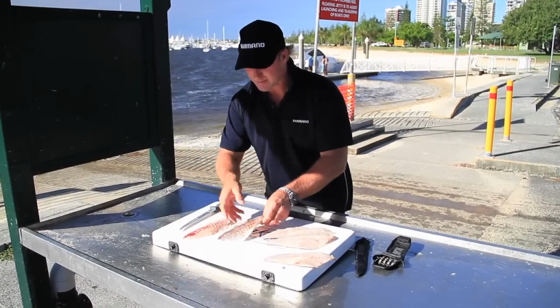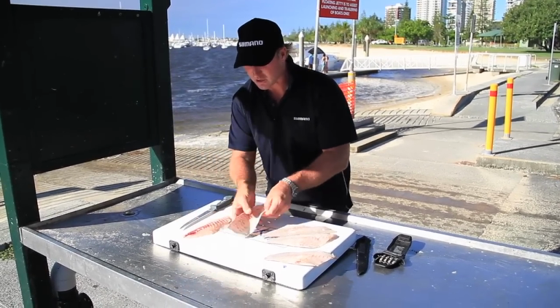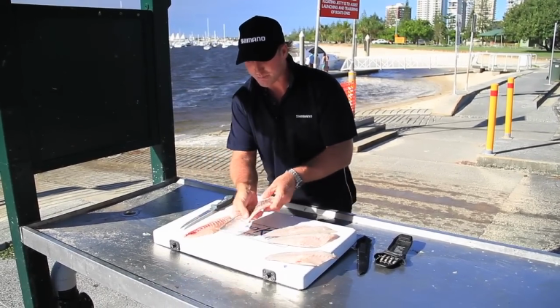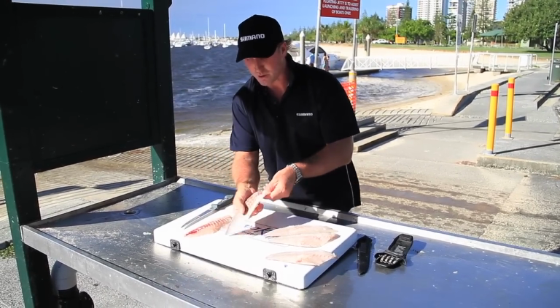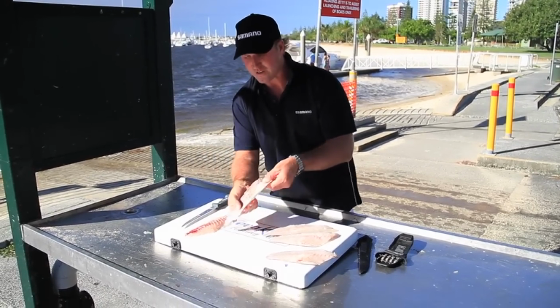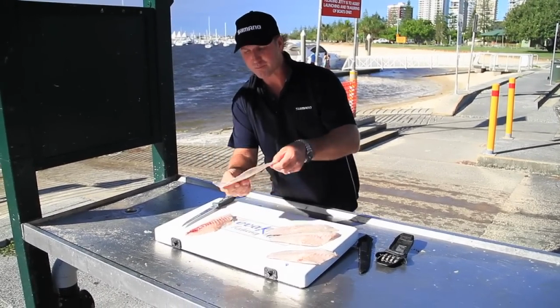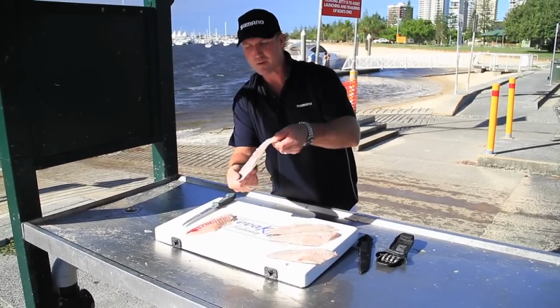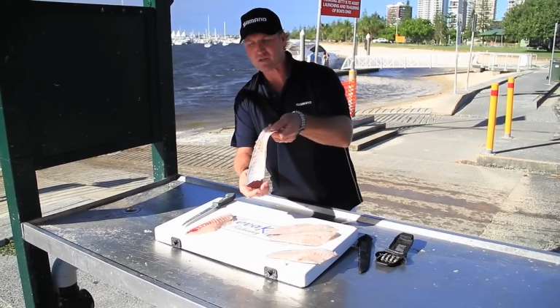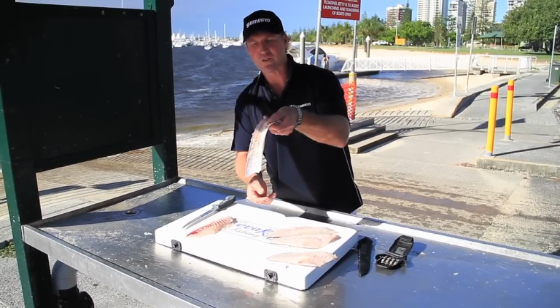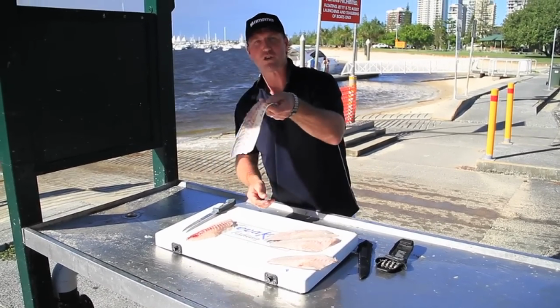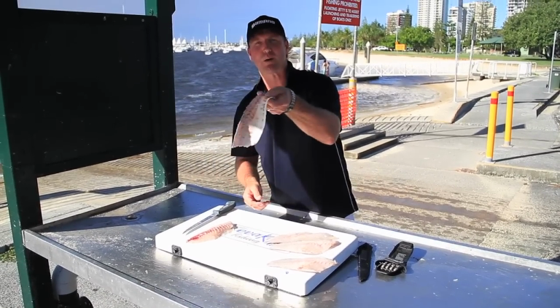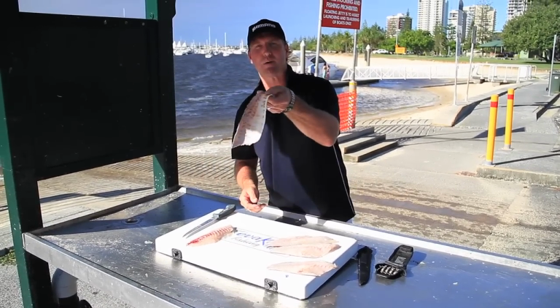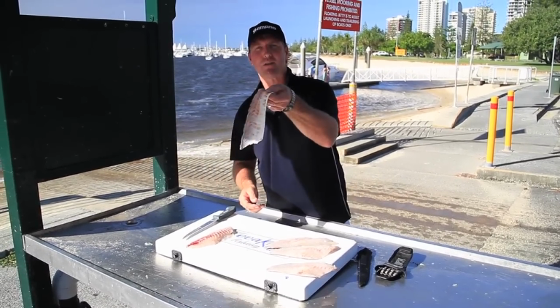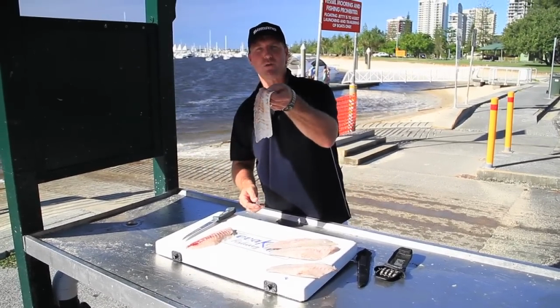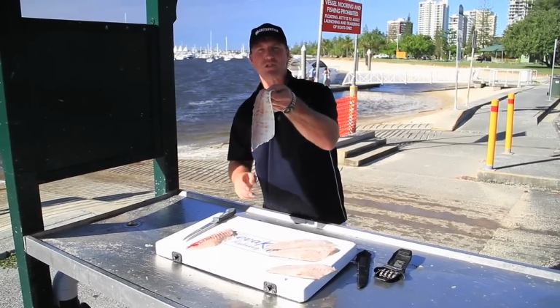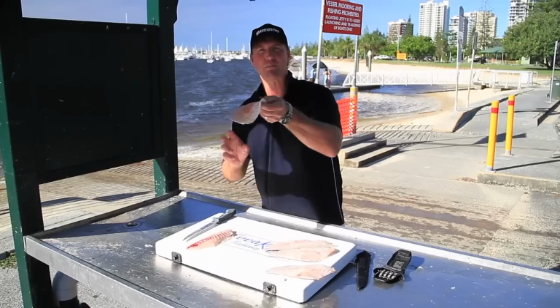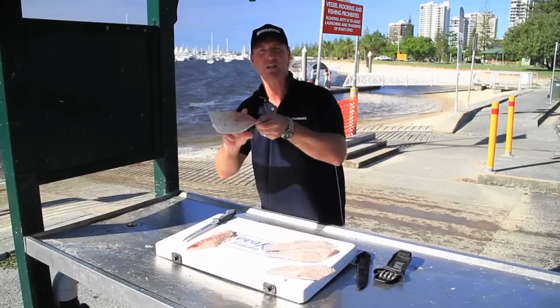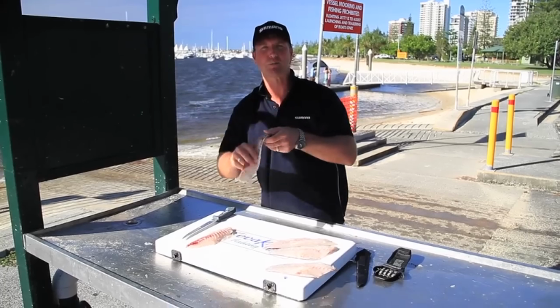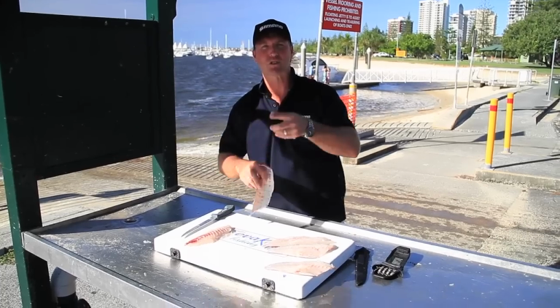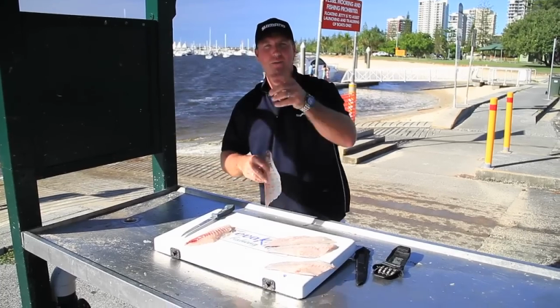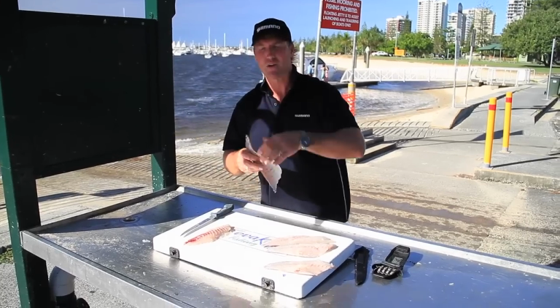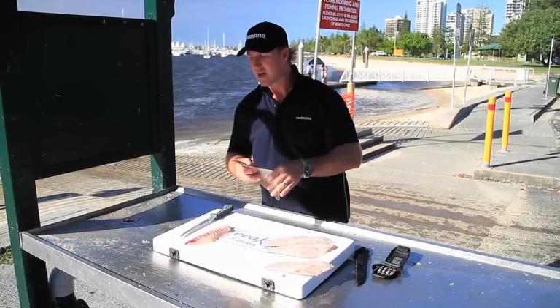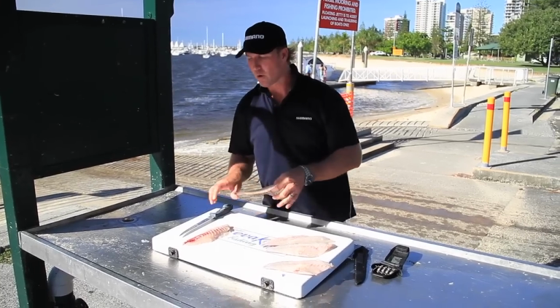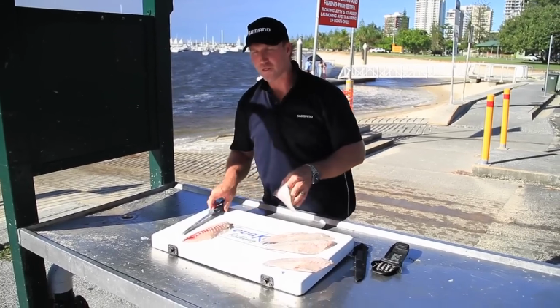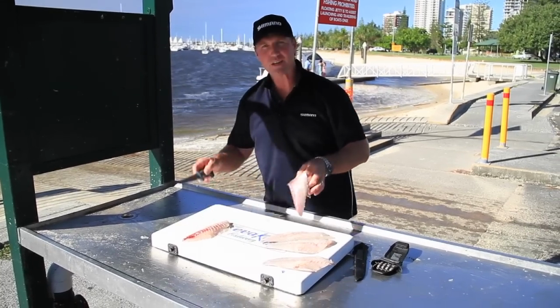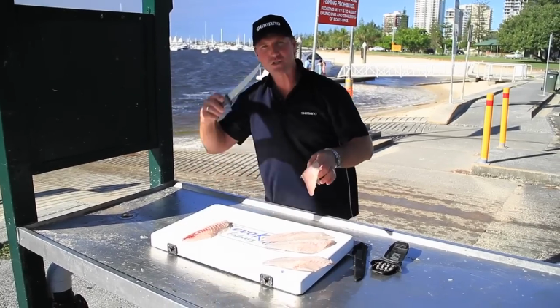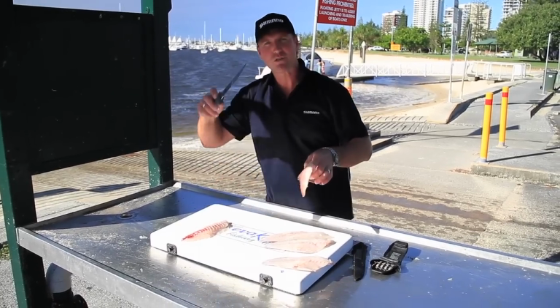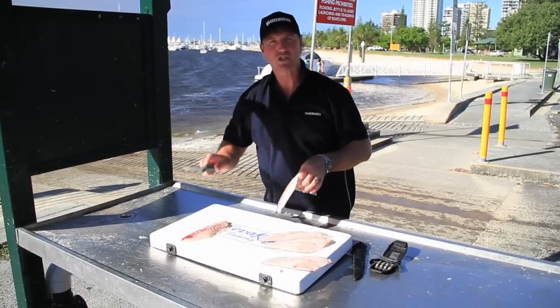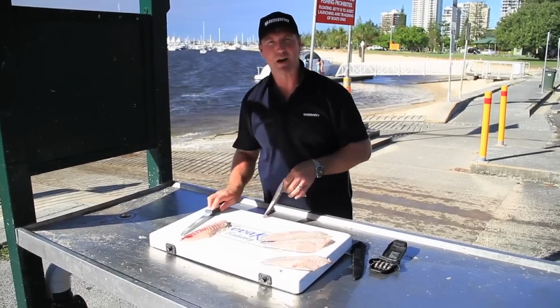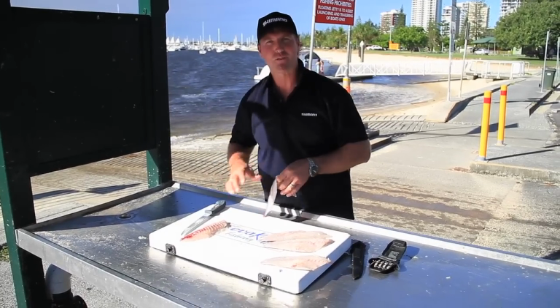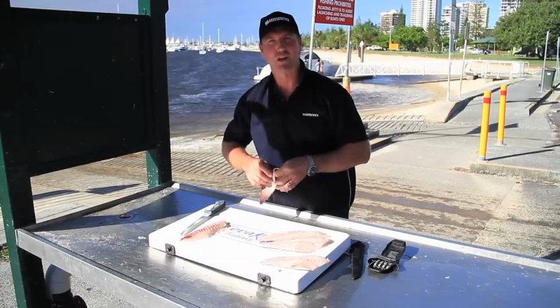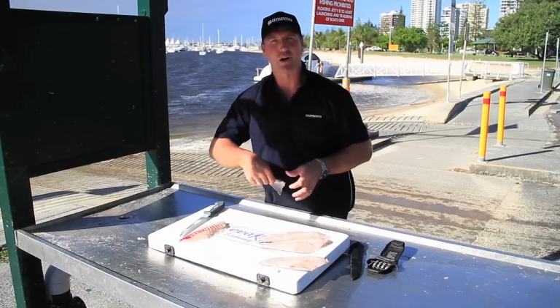Absolutely perfect. You can pretty much read the newspaper through the skin. Pretty simple stuff — all thanks to the Shimano fillet knife.